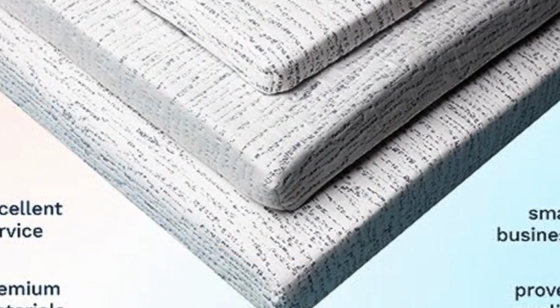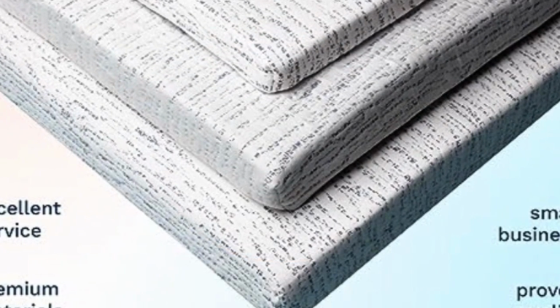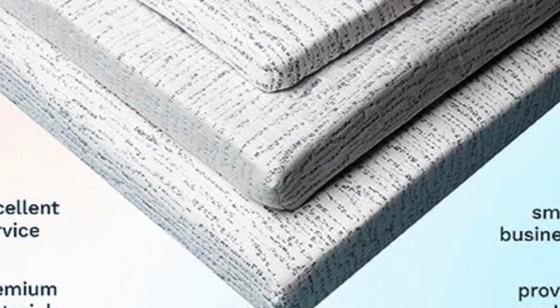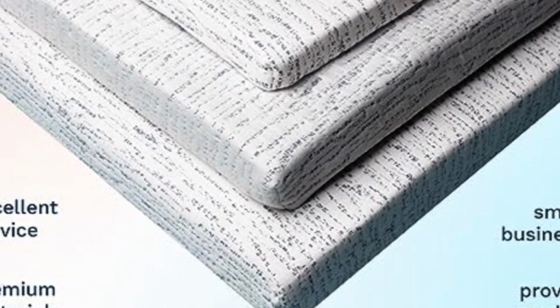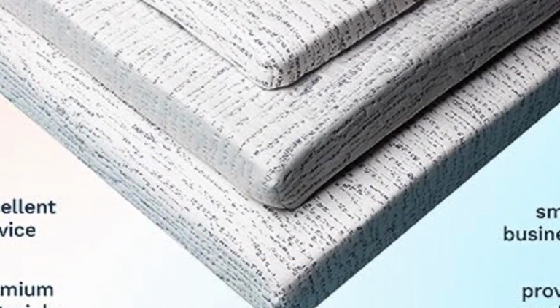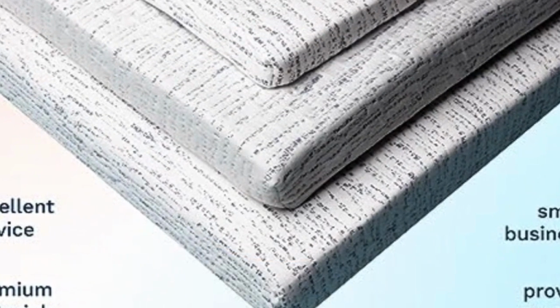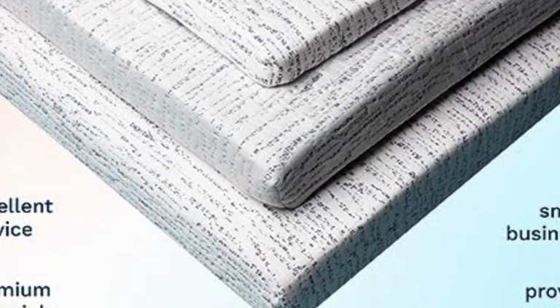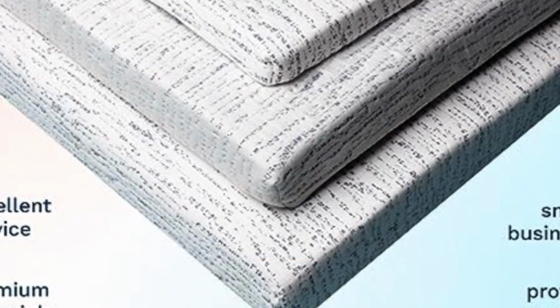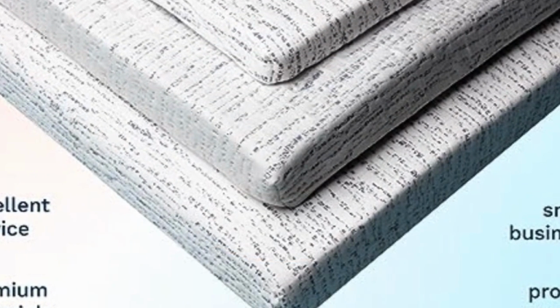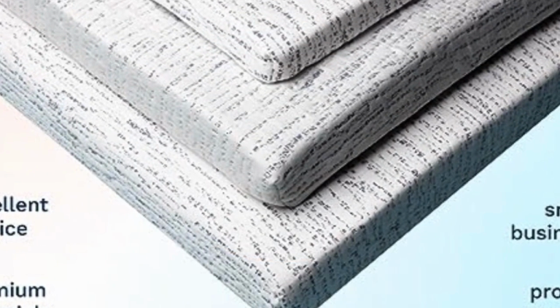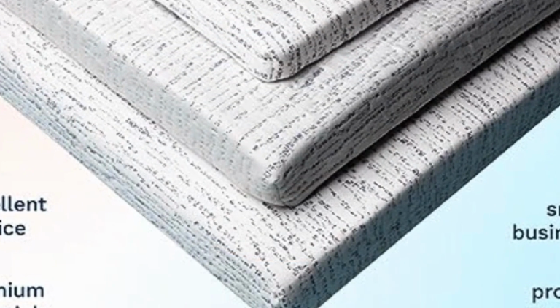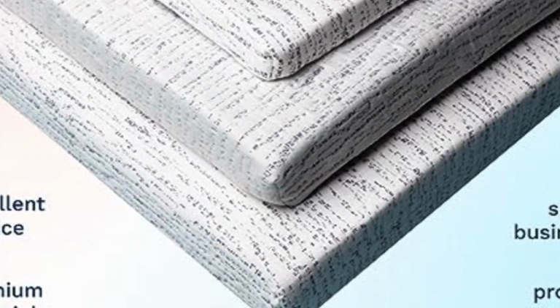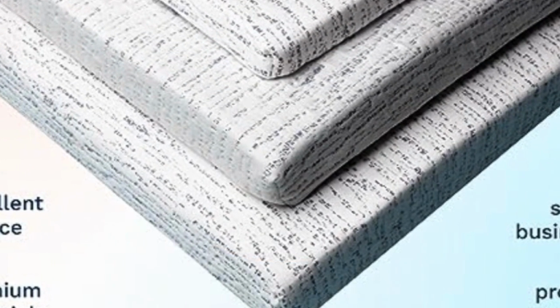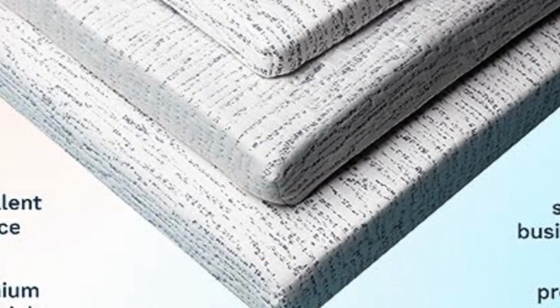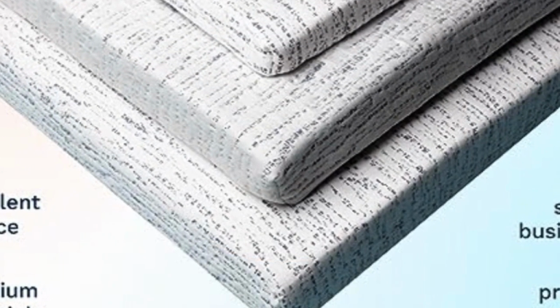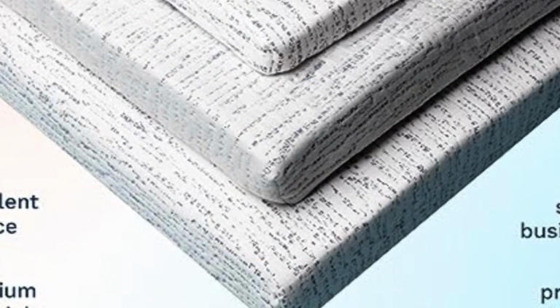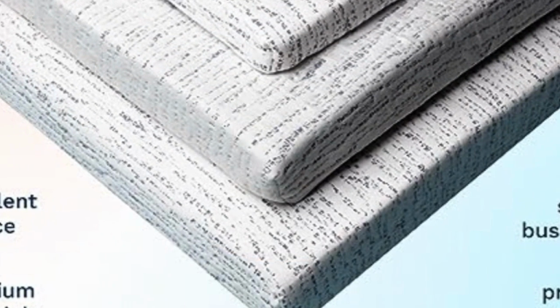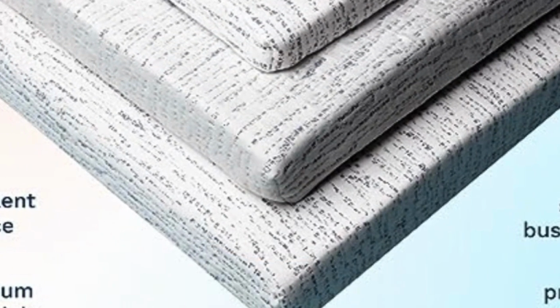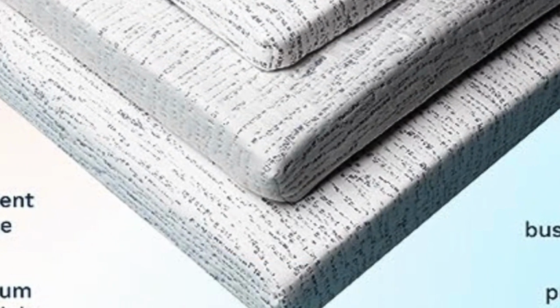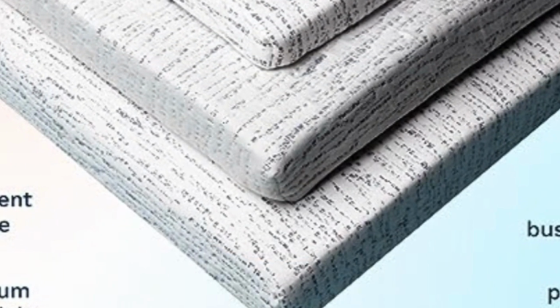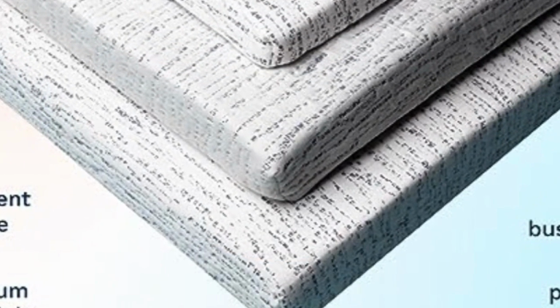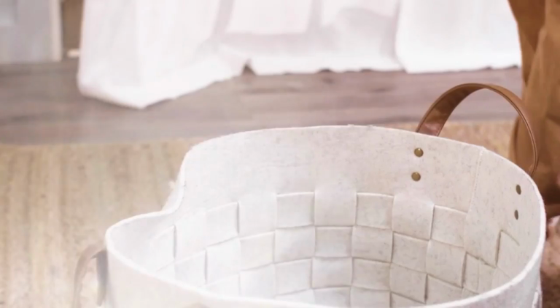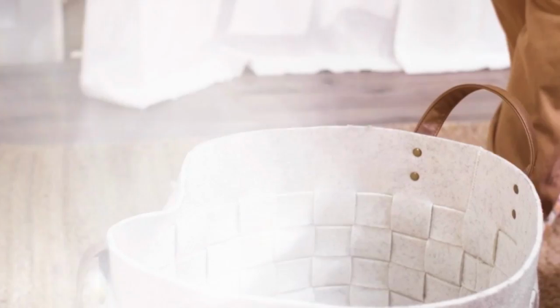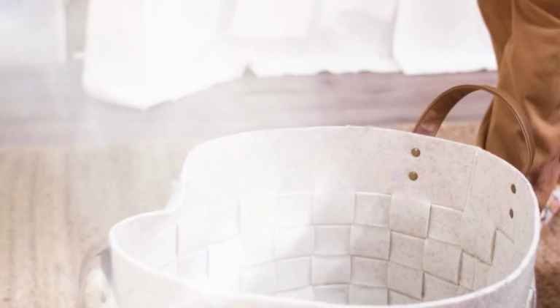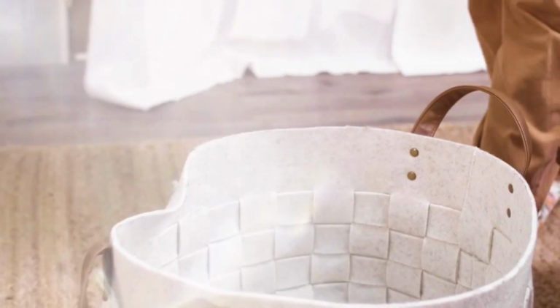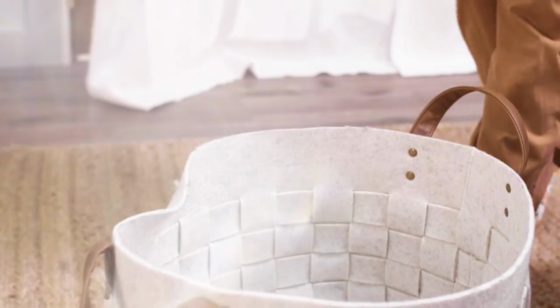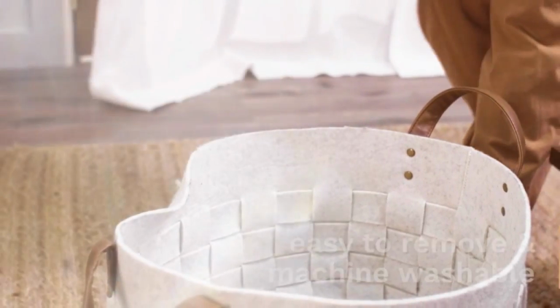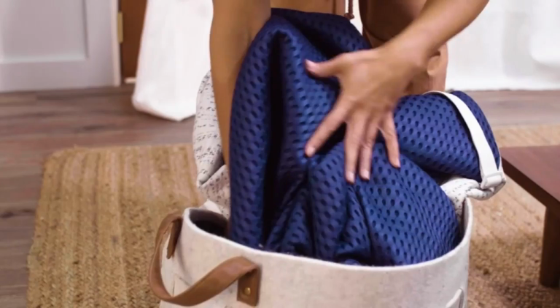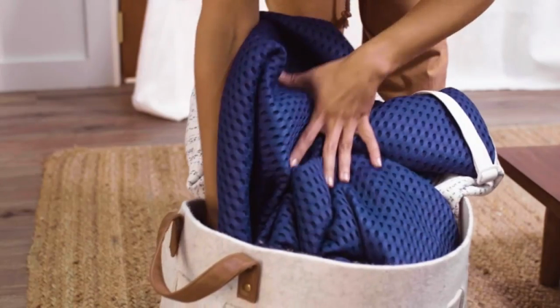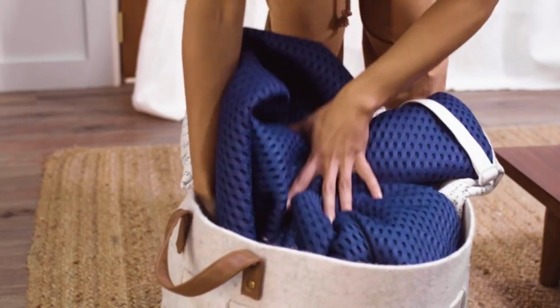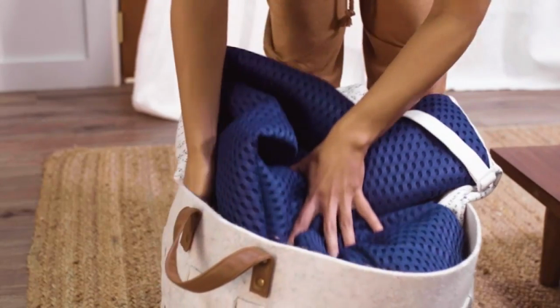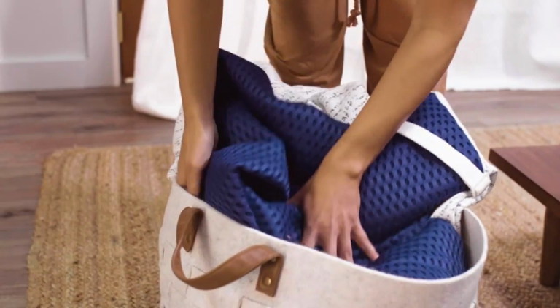The foam has a medium-to-medium-firm feel and its cover is removable and machine-washable.